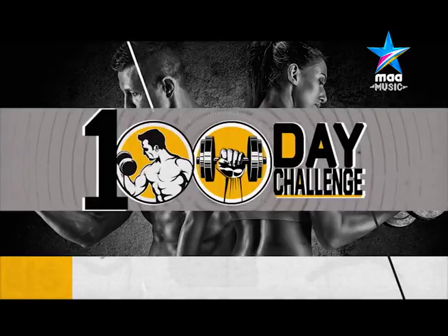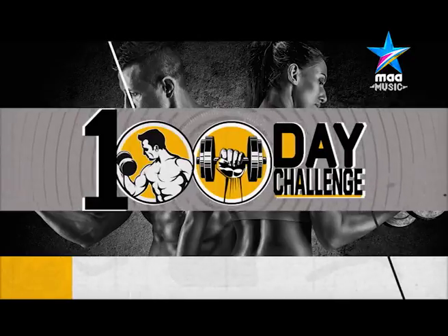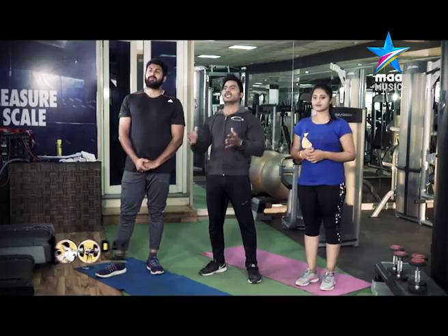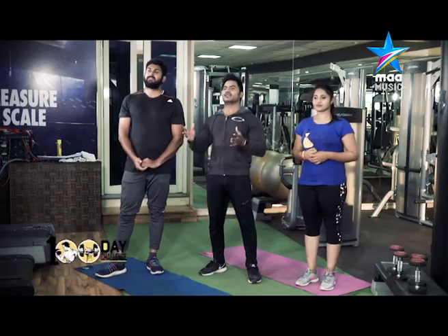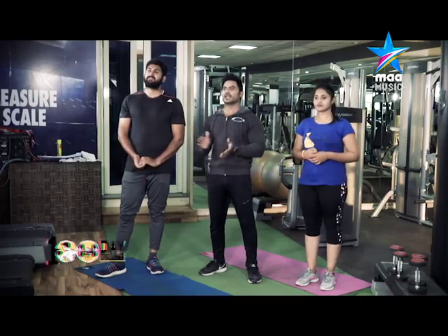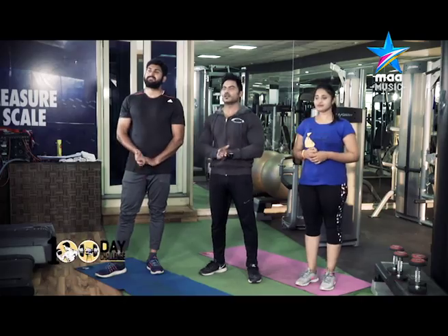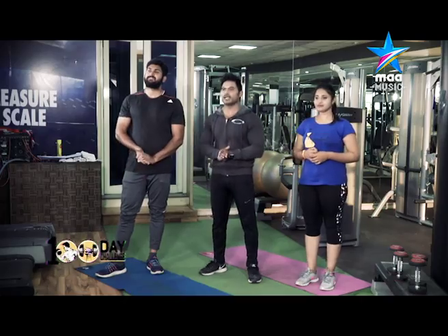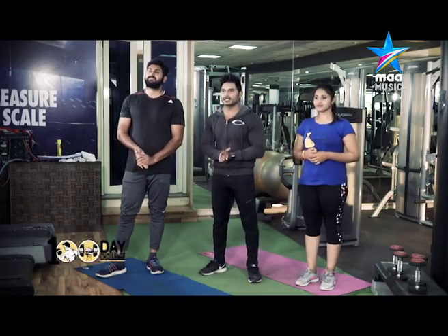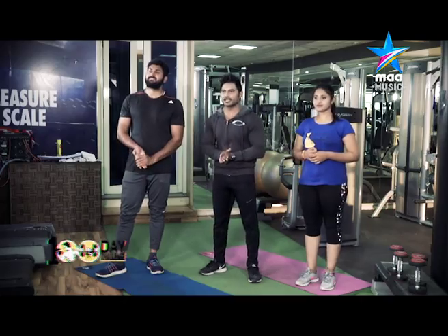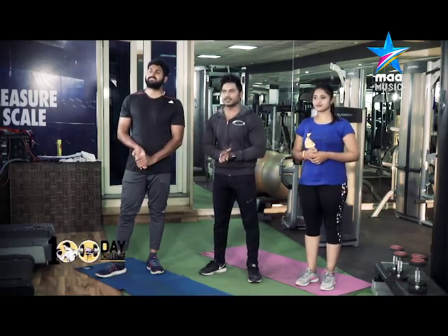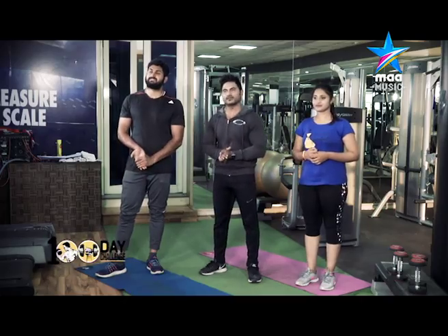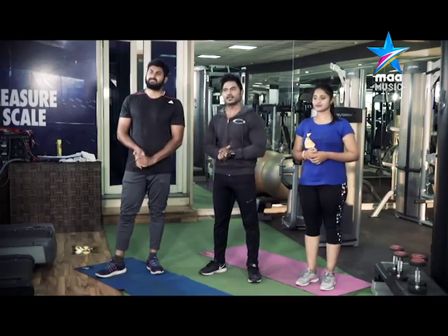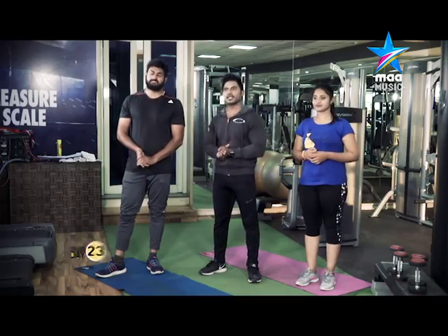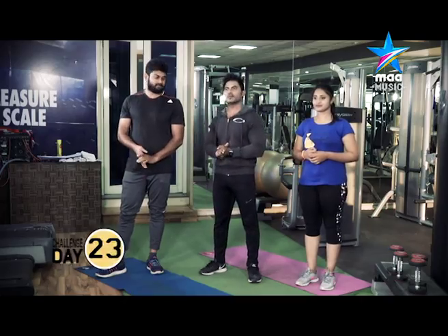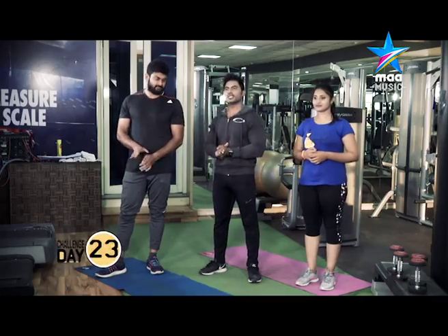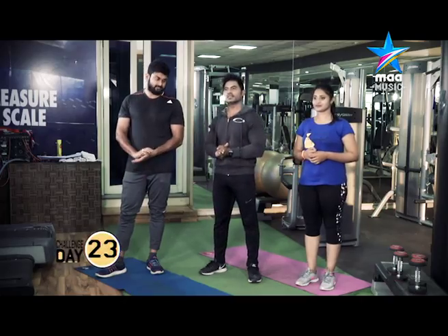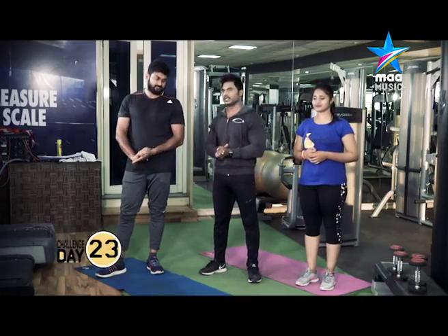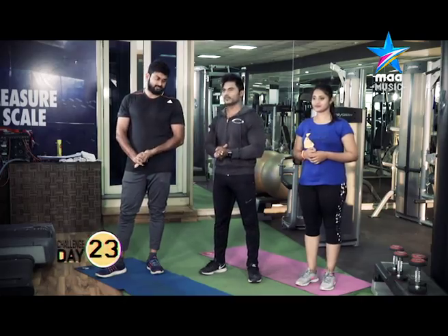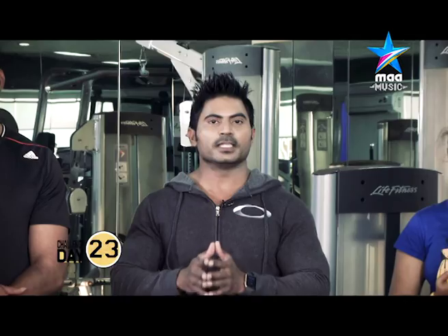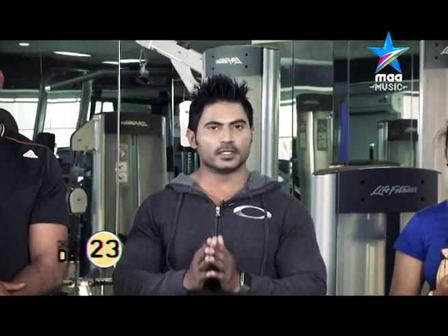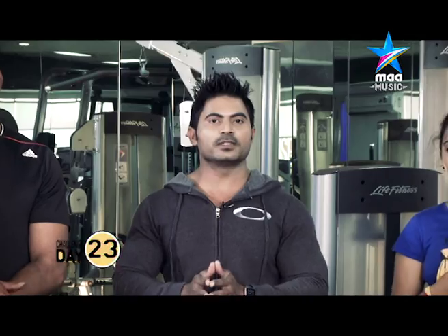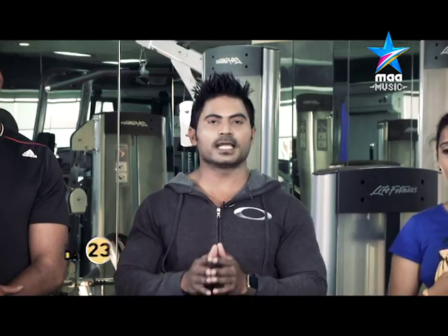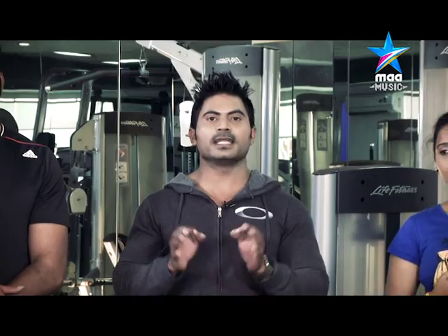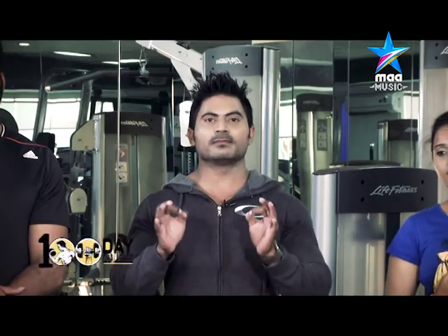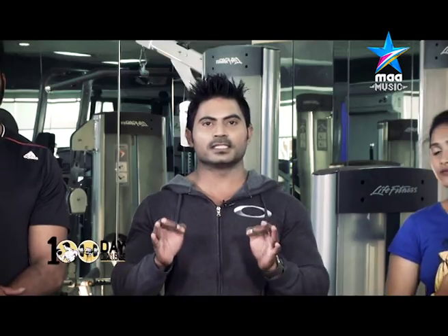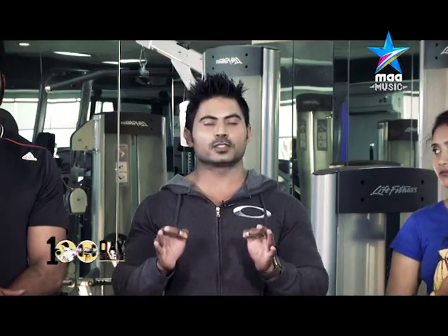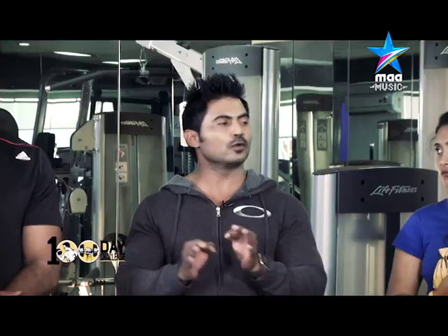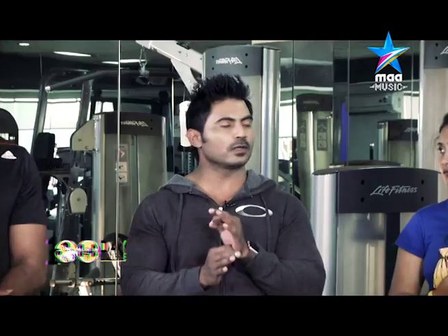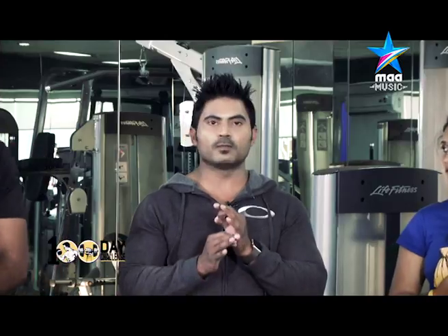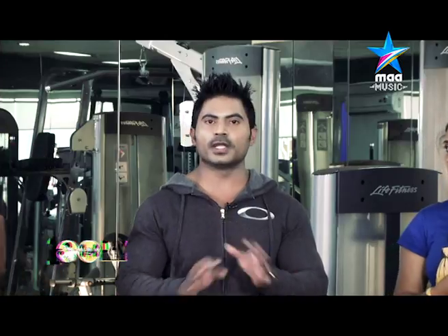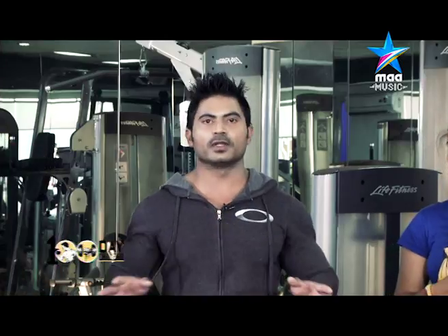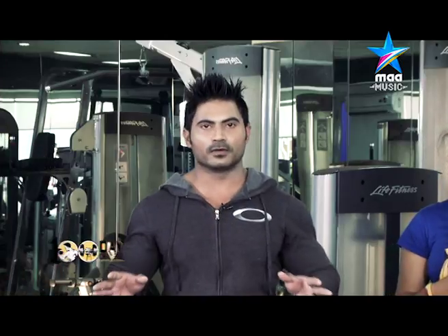Hi guys, welcome to the 100-day challenge, day 23 — Euro's targeted muscles total body workout.